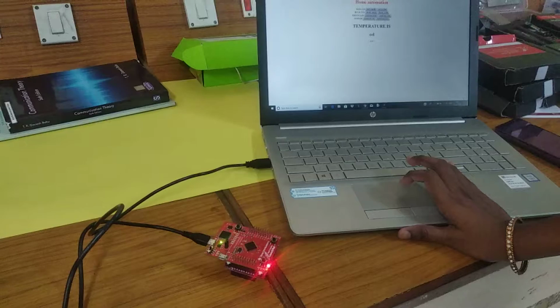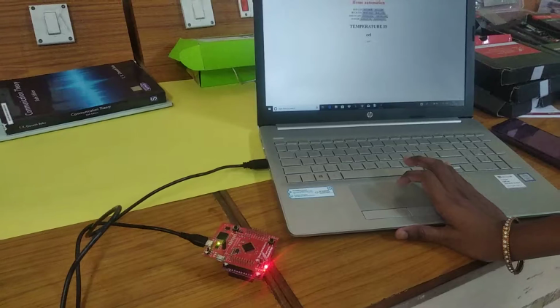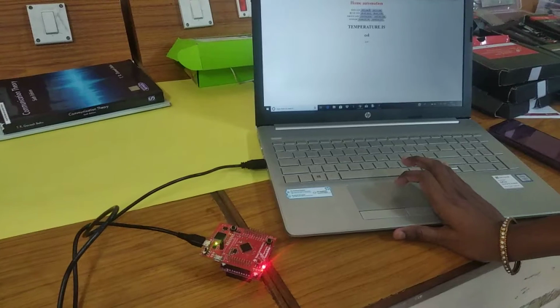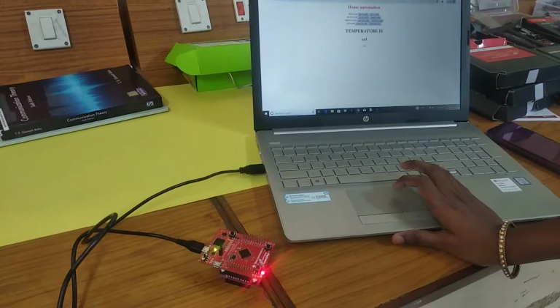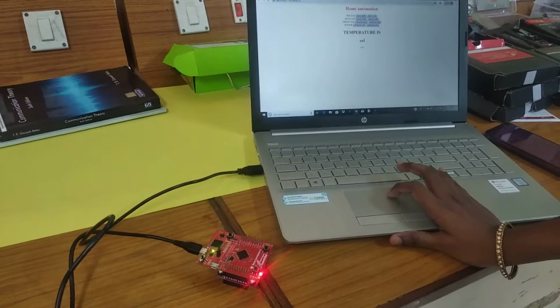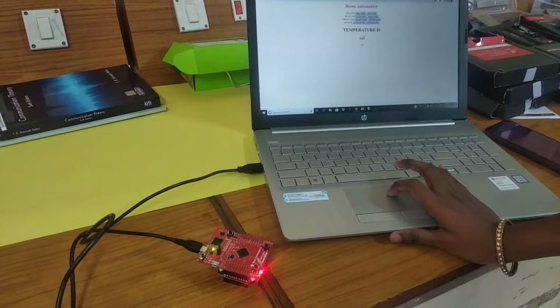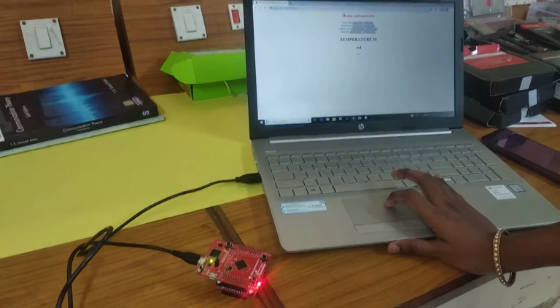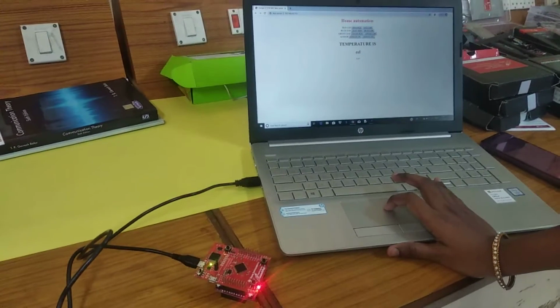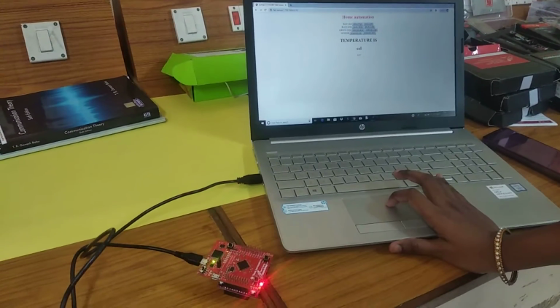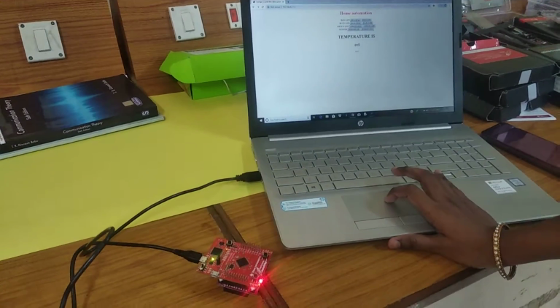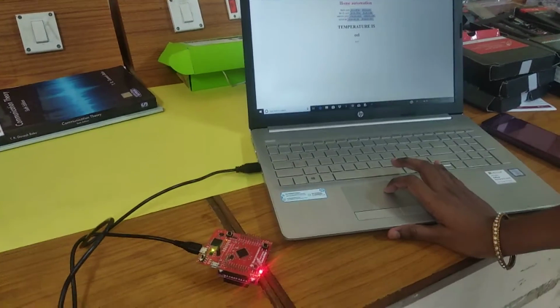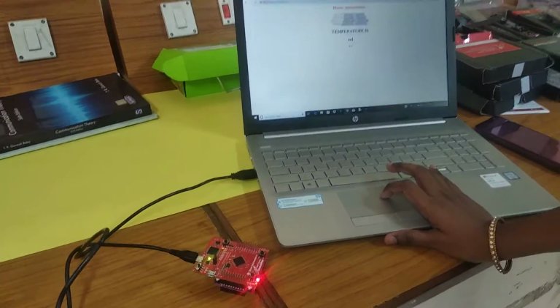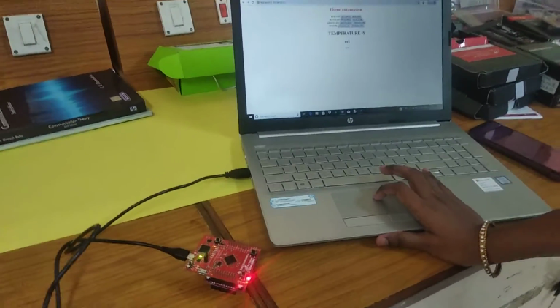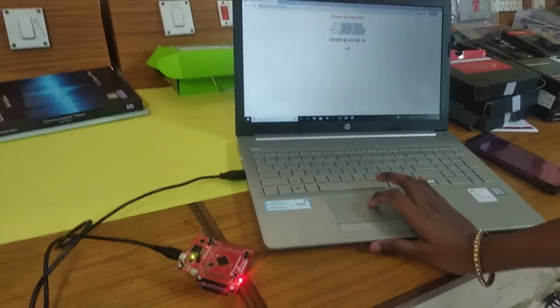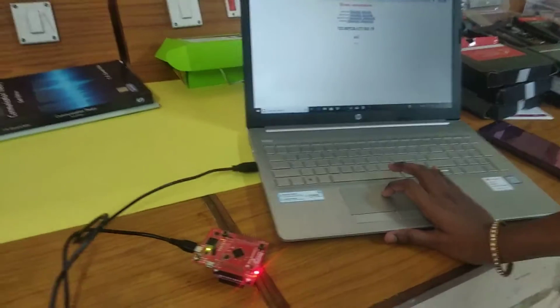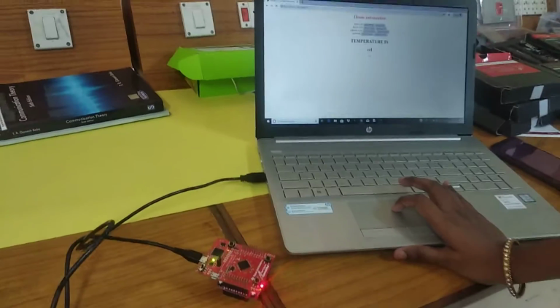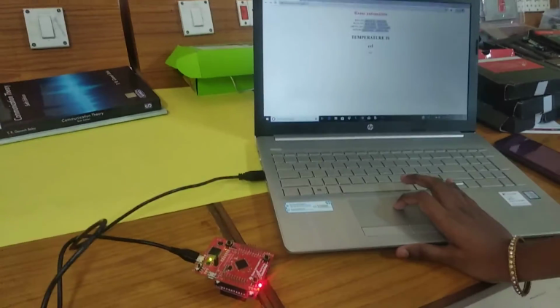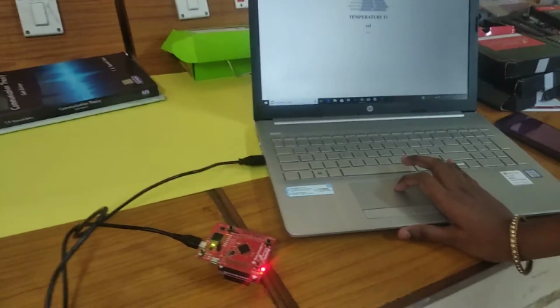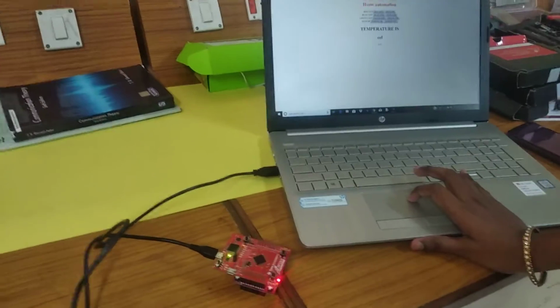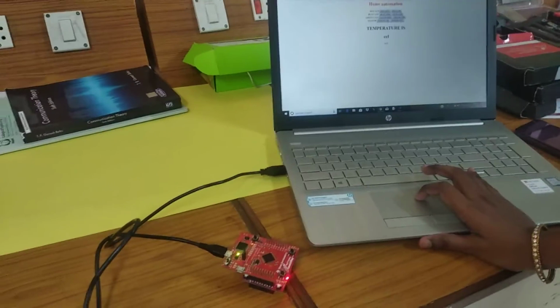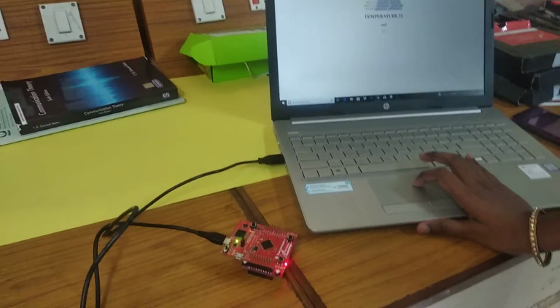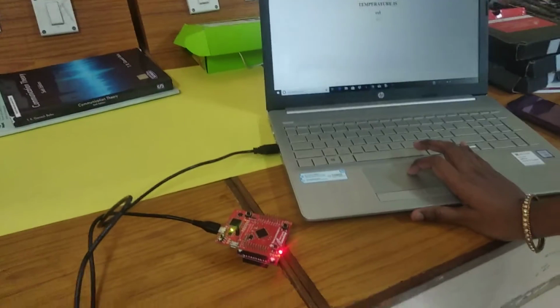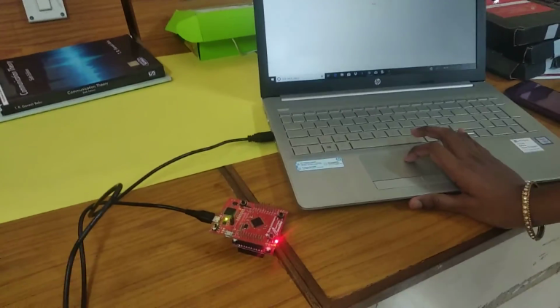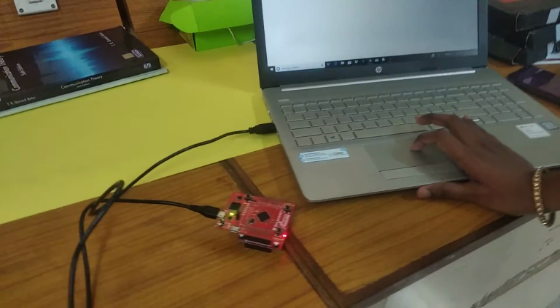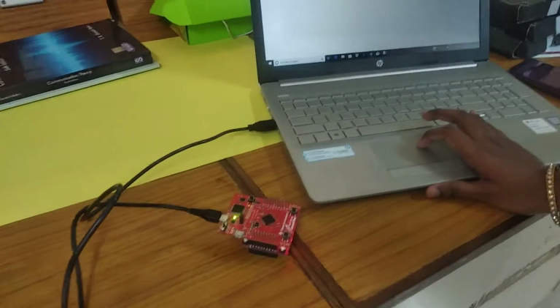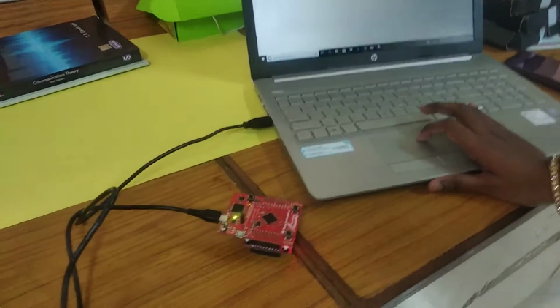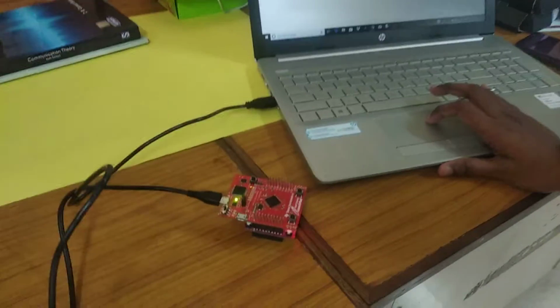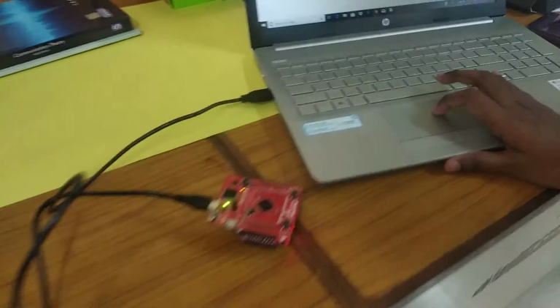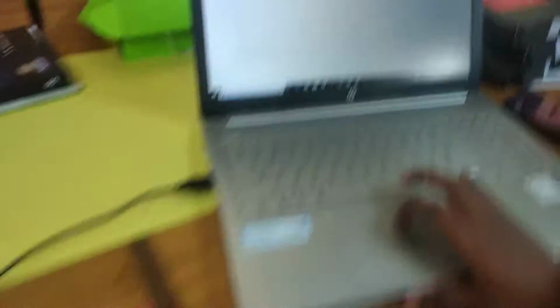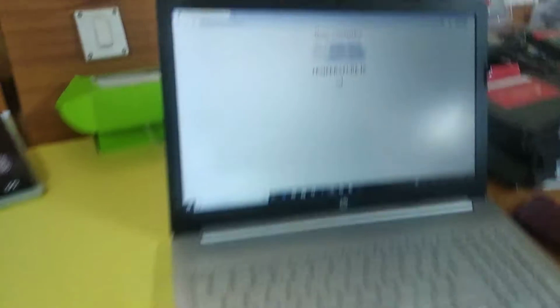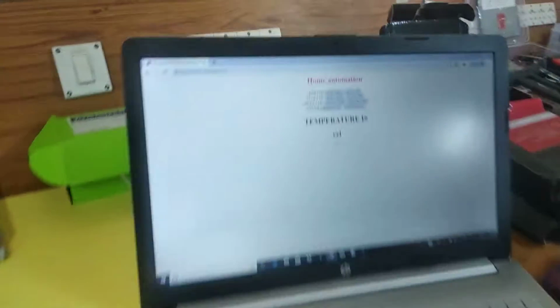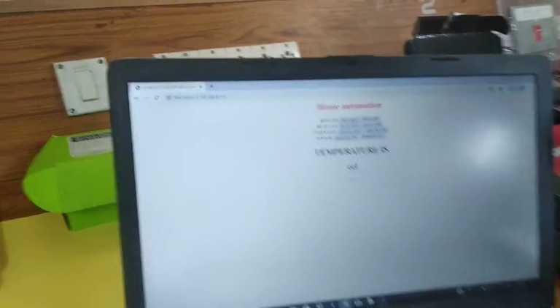About home automation — here, by home automation, we can control our home appliances, especially lights, from any device.